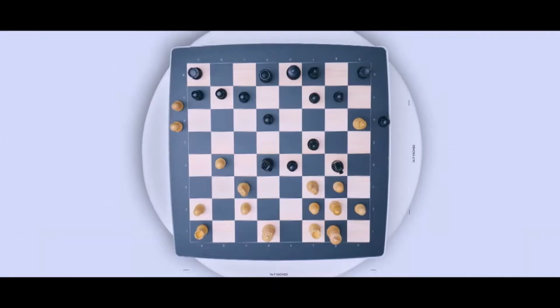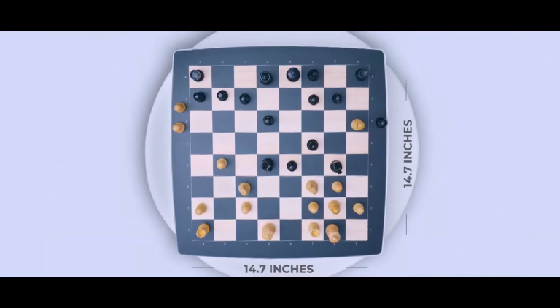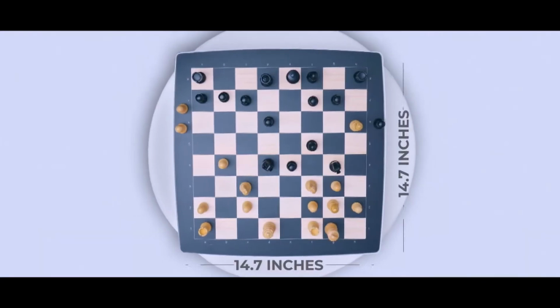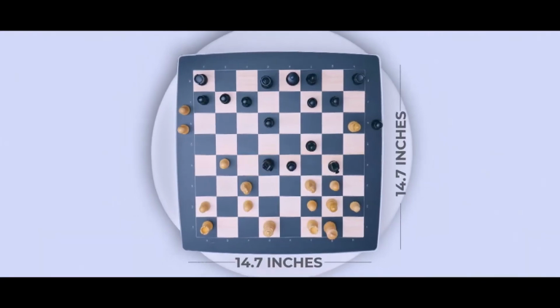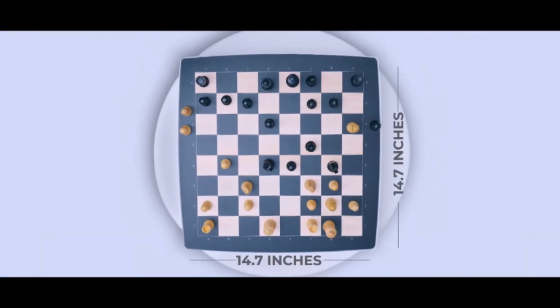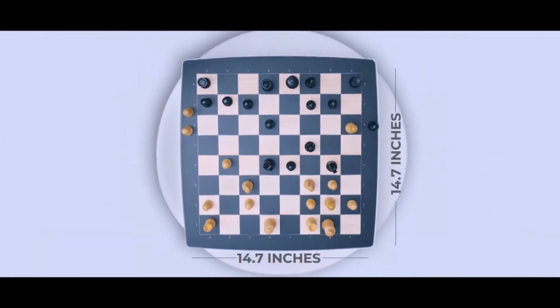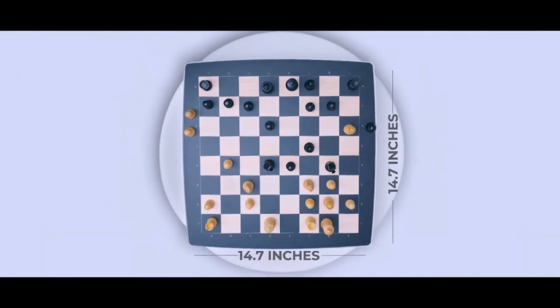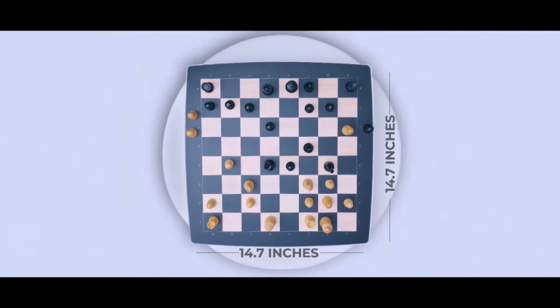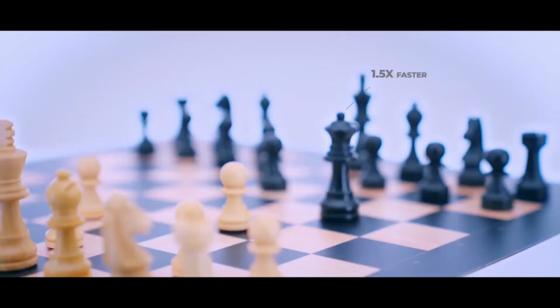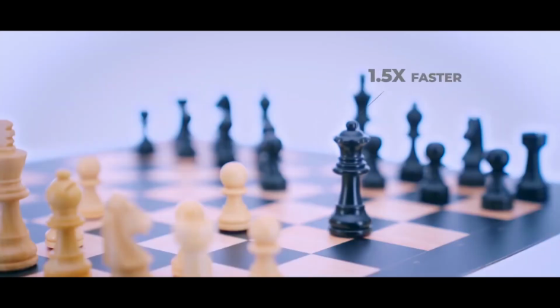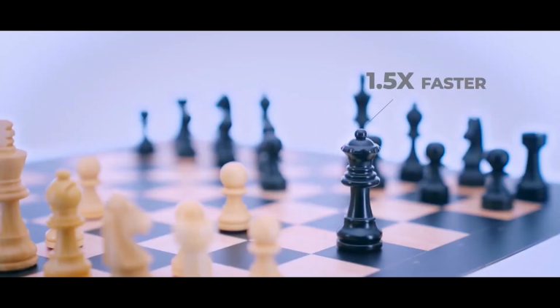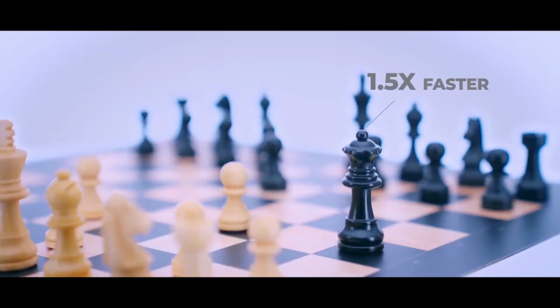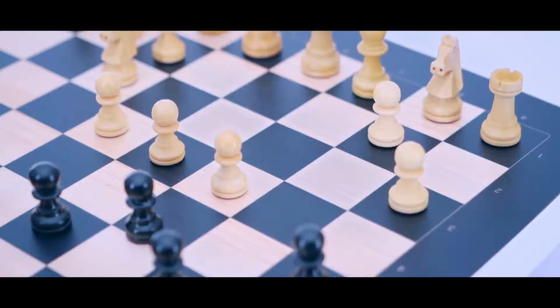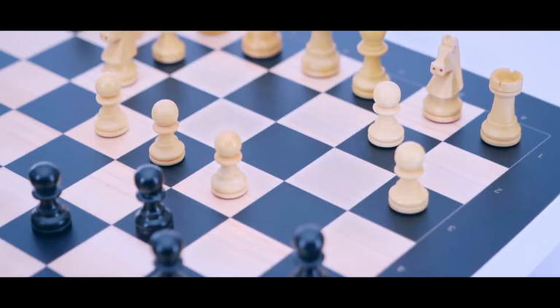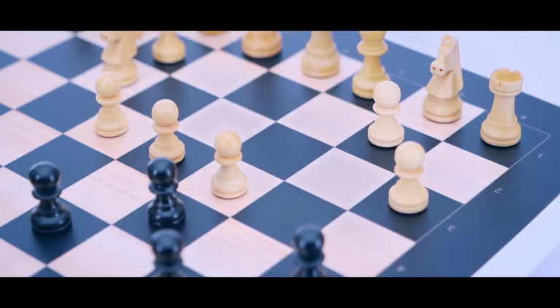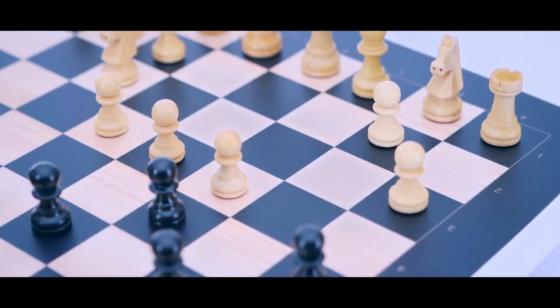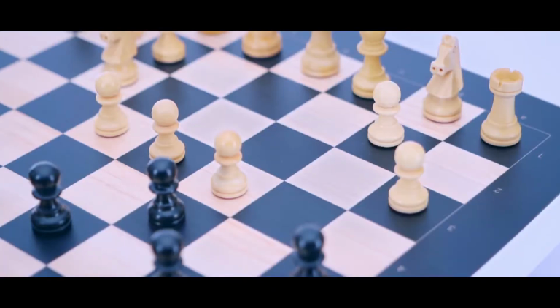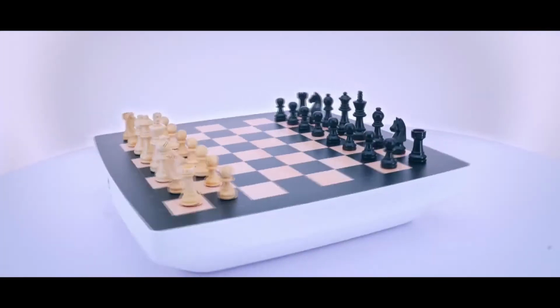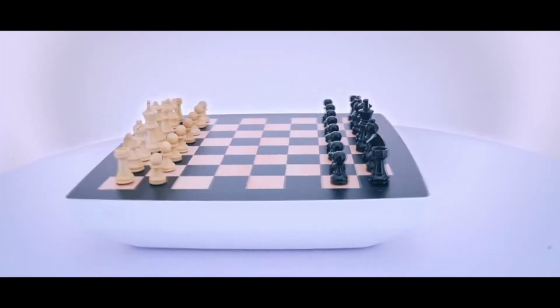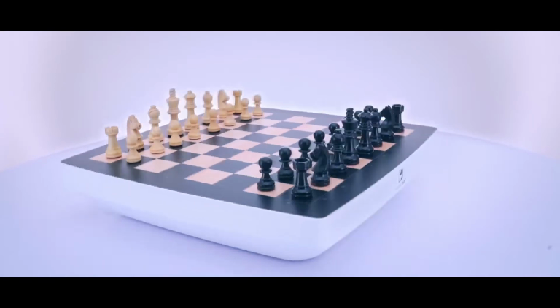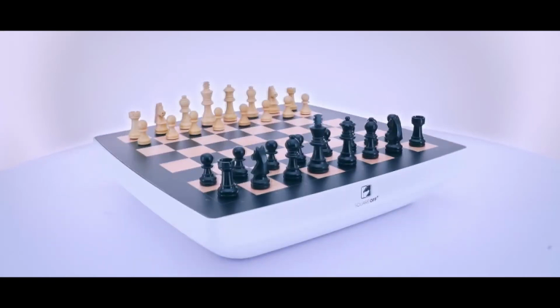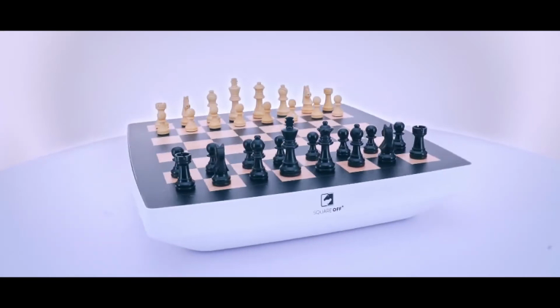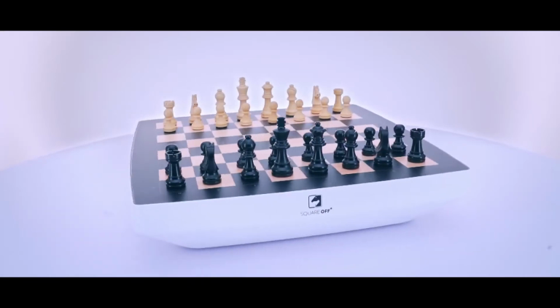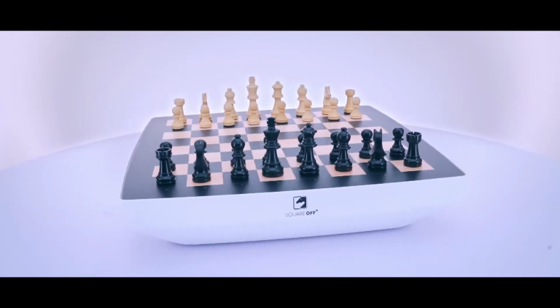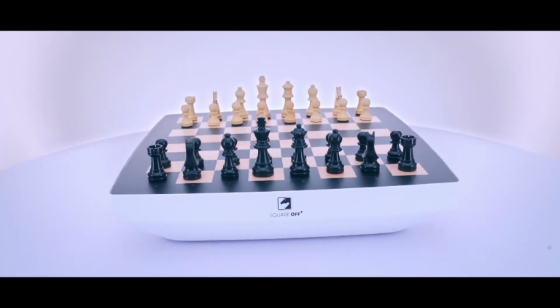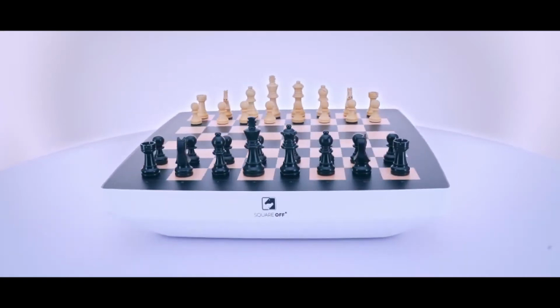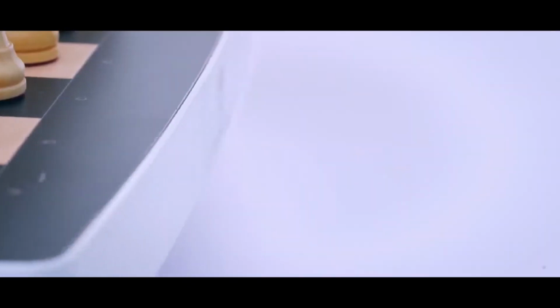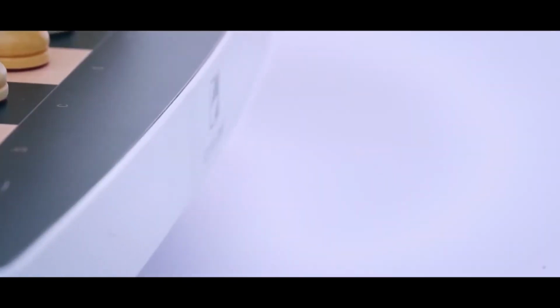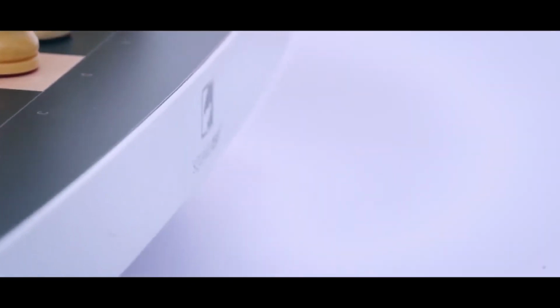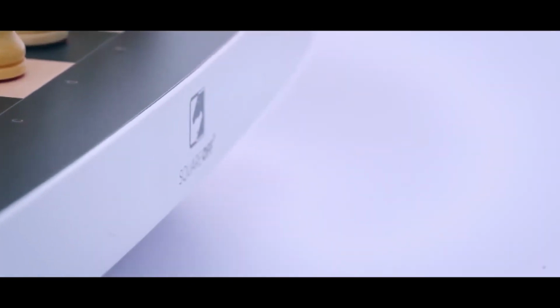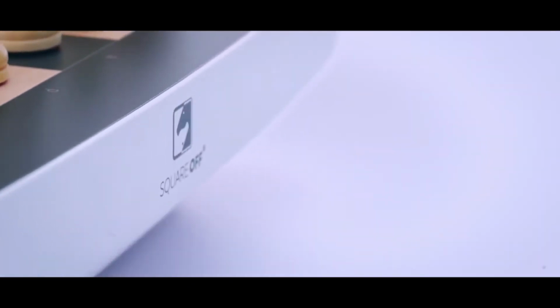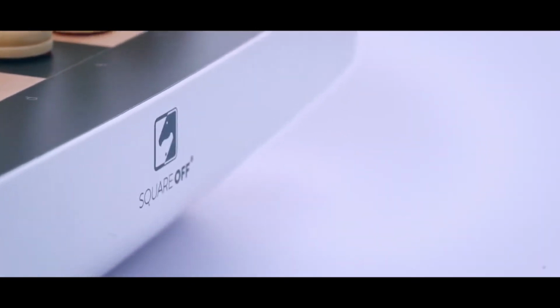It's more compact, faster, and simply smarter. All of those into one super affordable chessboard.